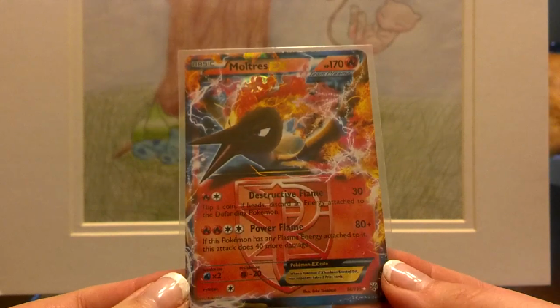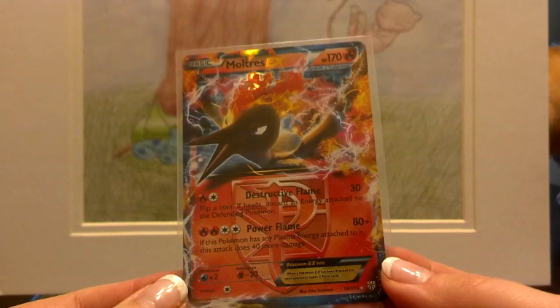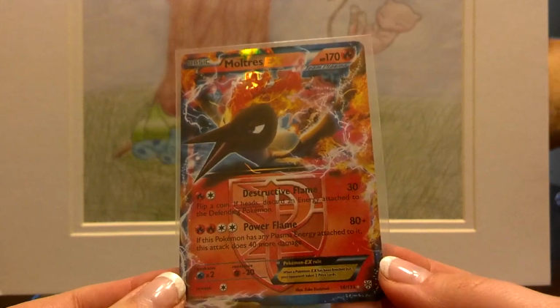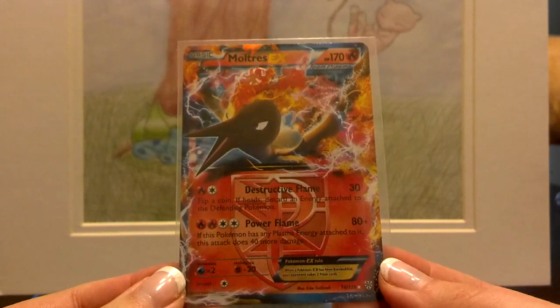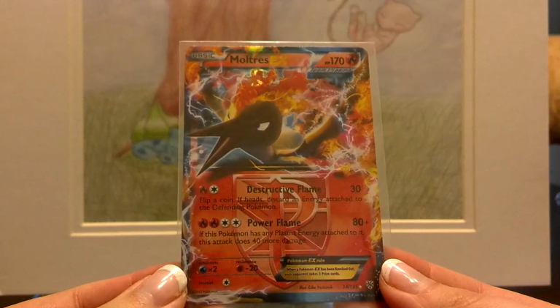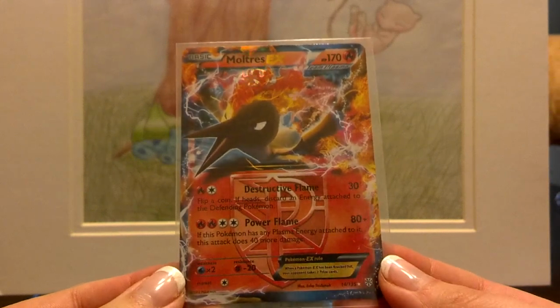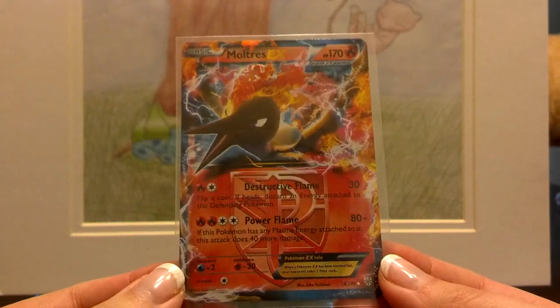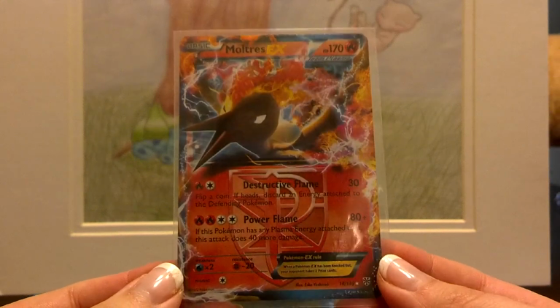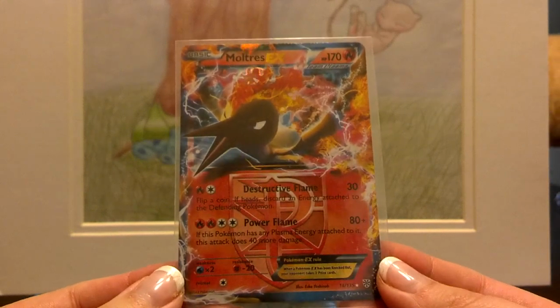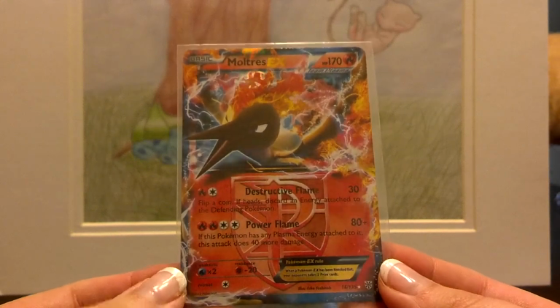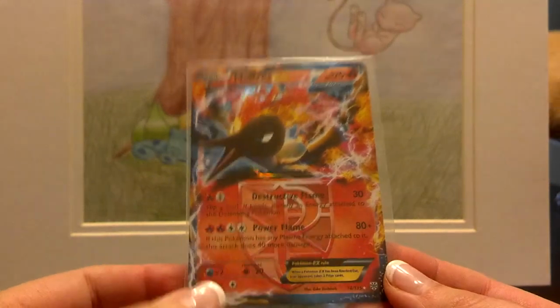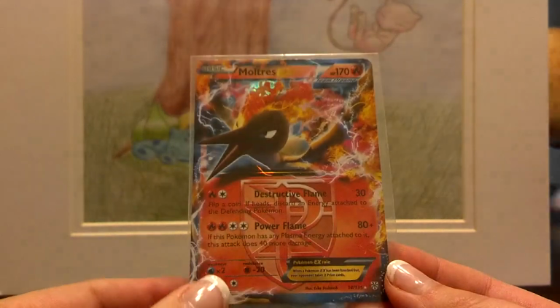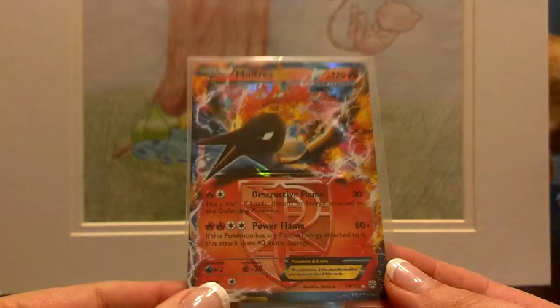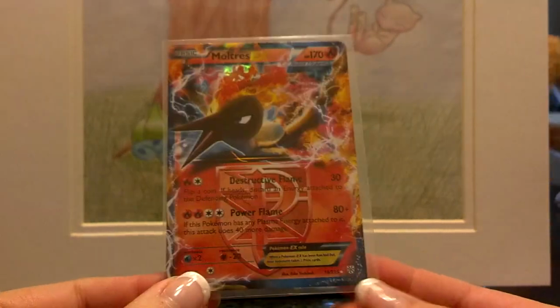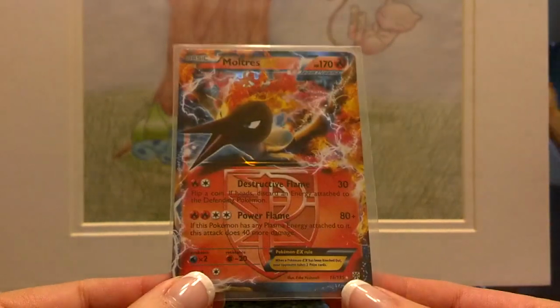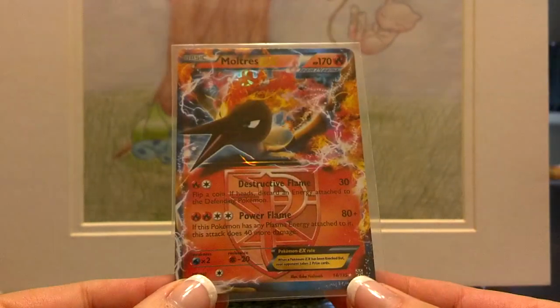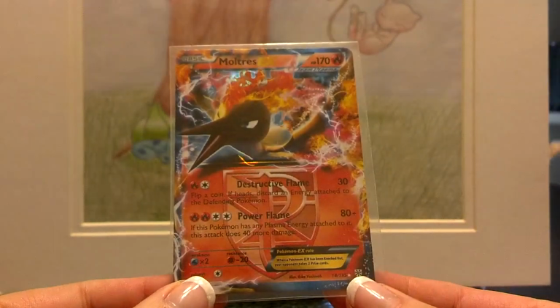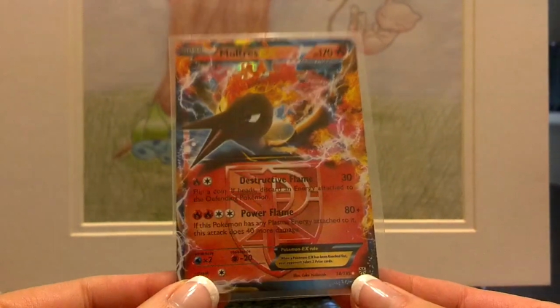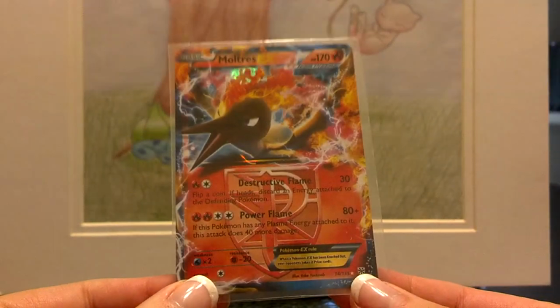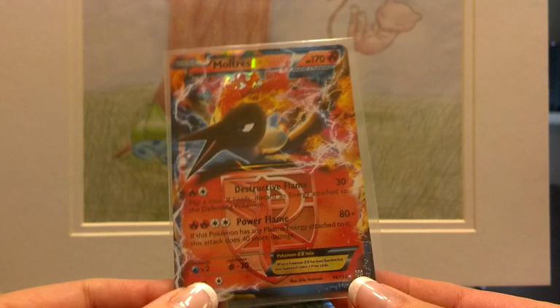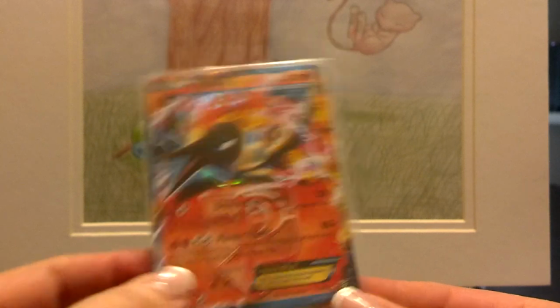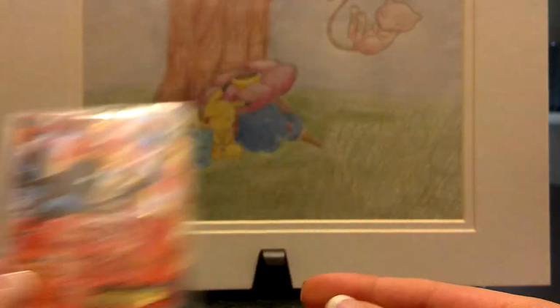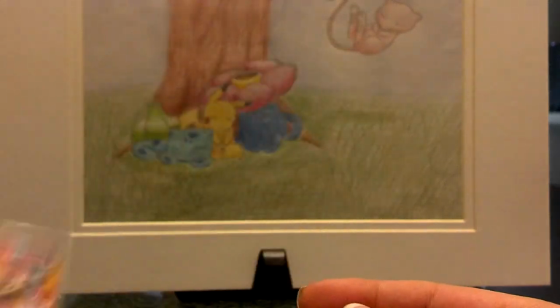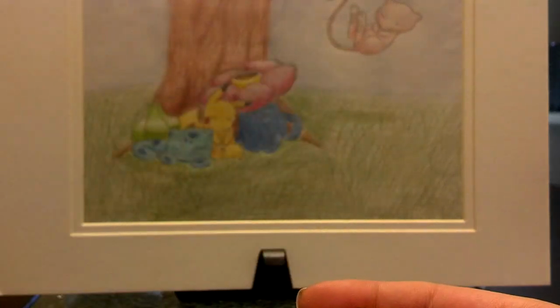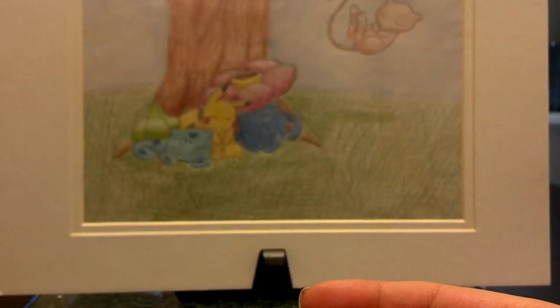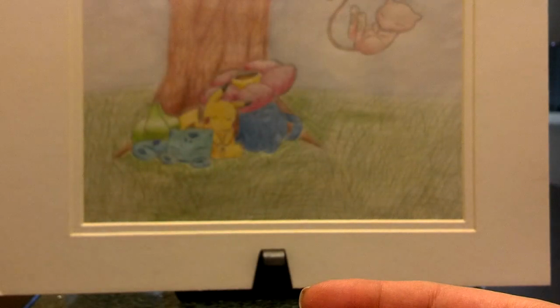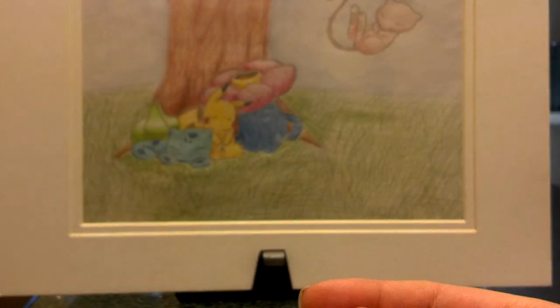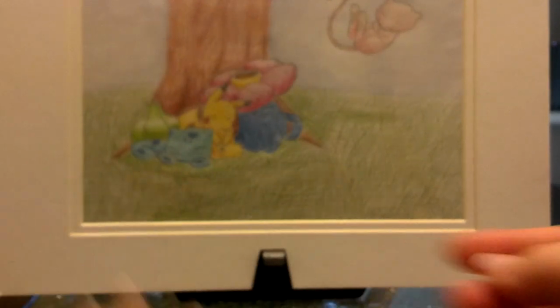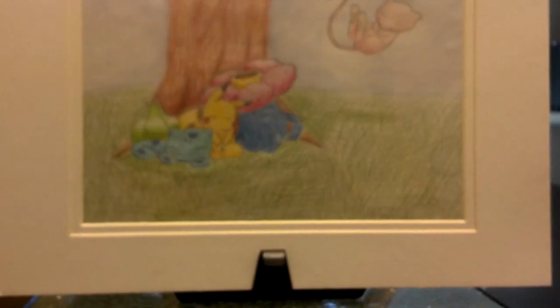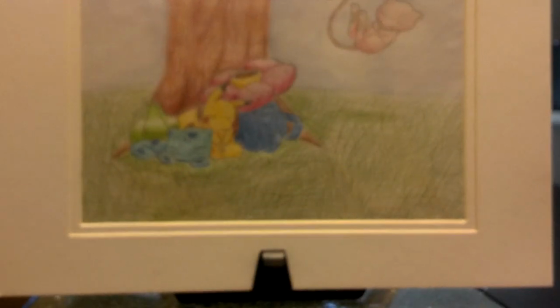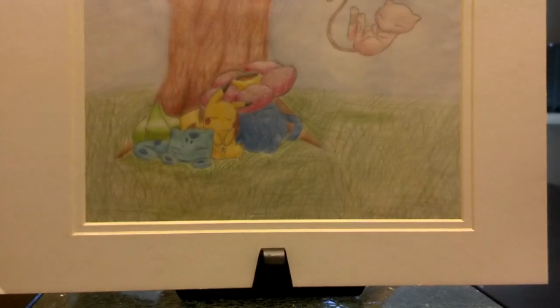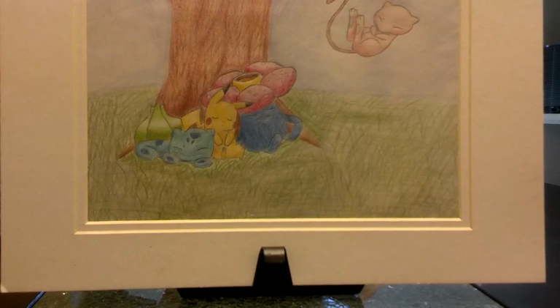Very, very nice. I did trade for this Moltres before I pulled one, but not a problem — I do enjoy it, and that one will be the one that goes in my collection. So thank you.